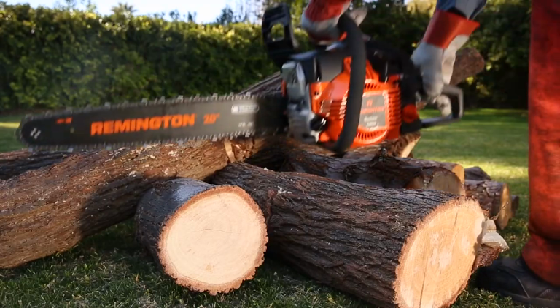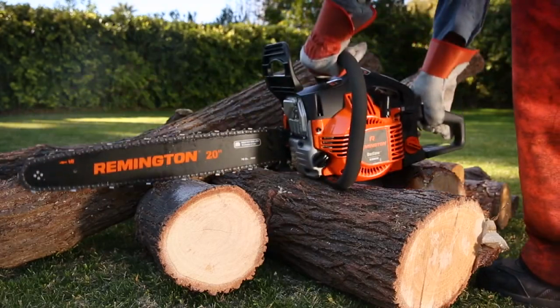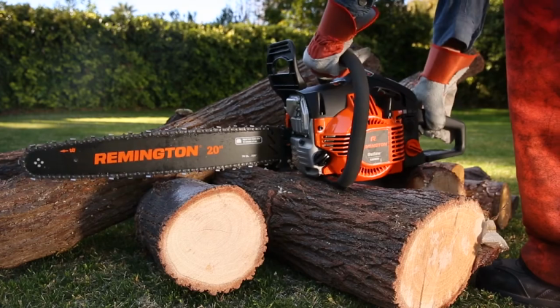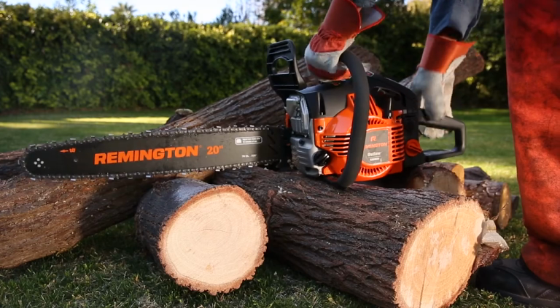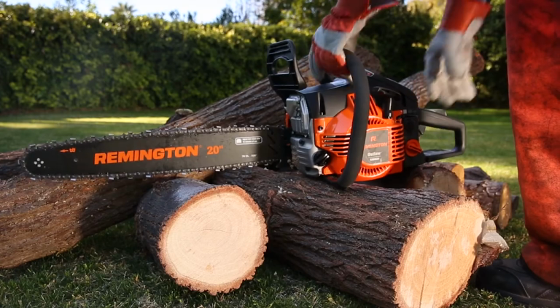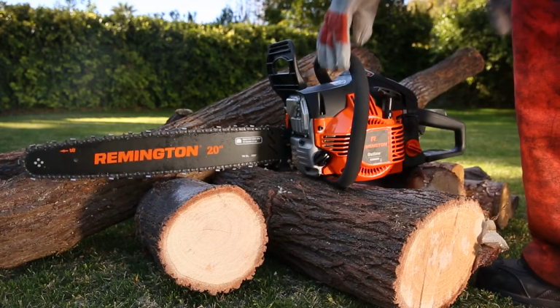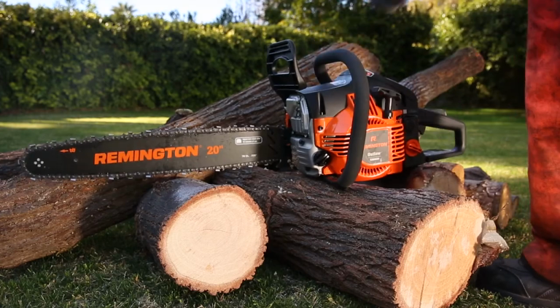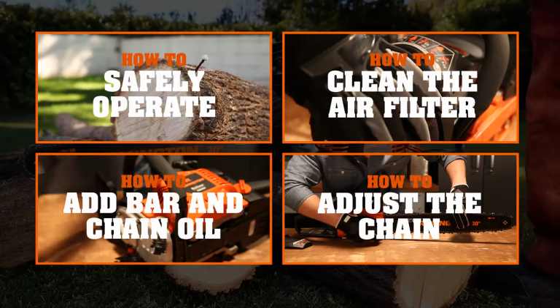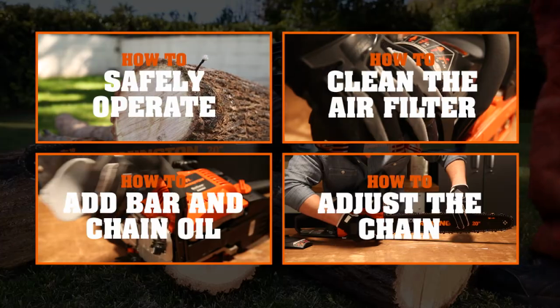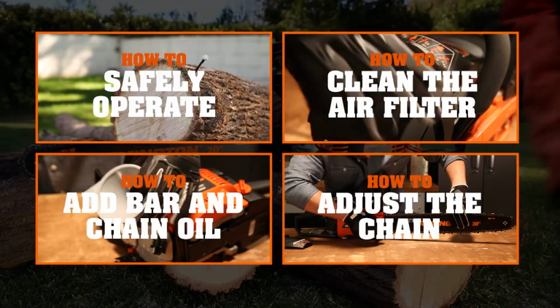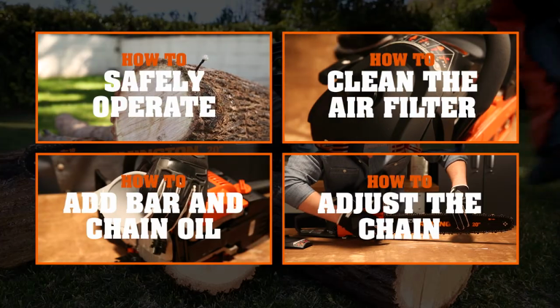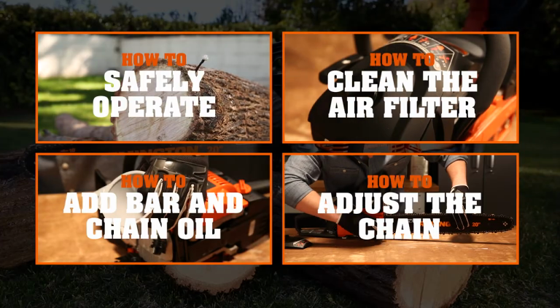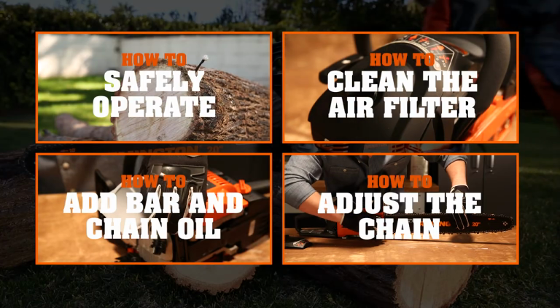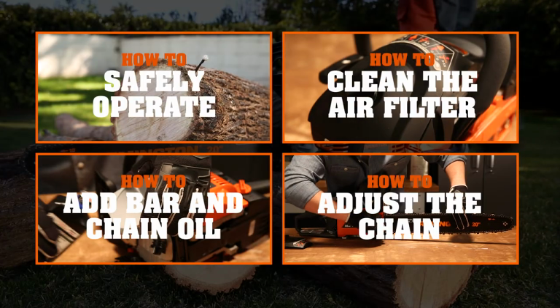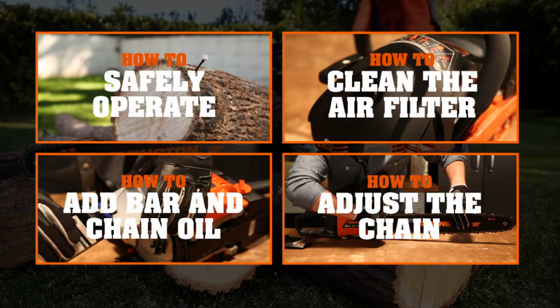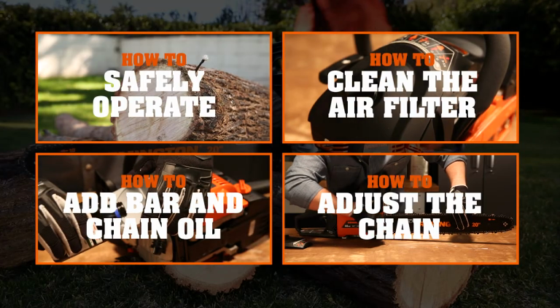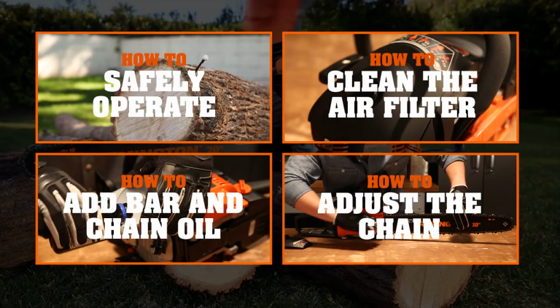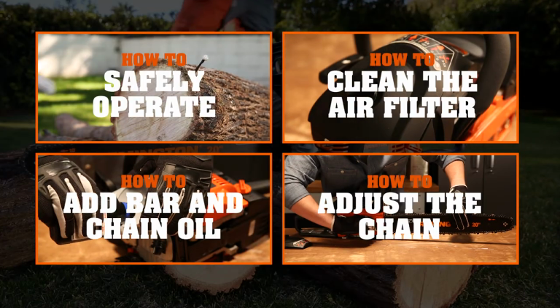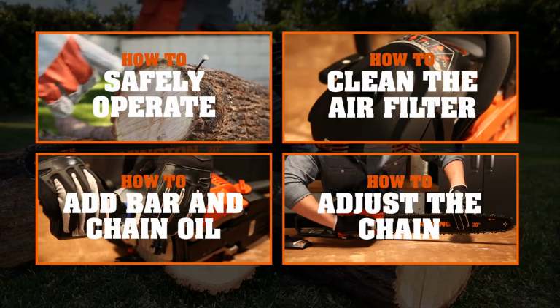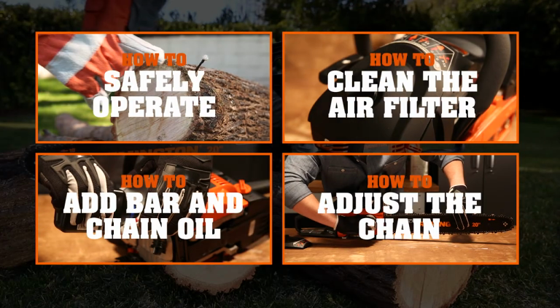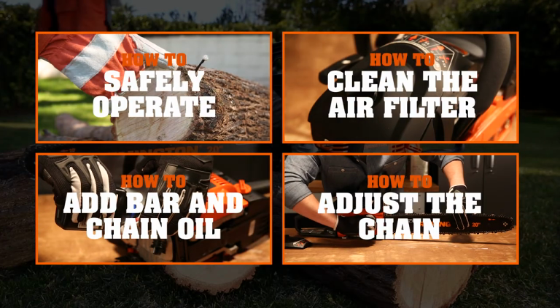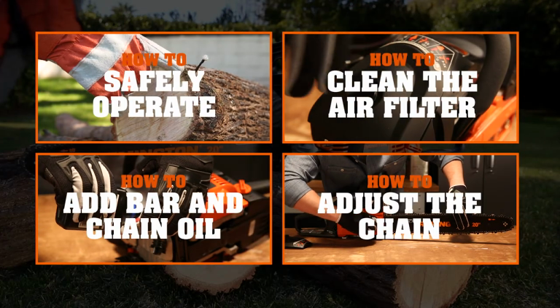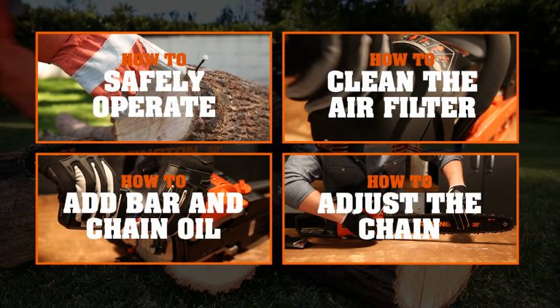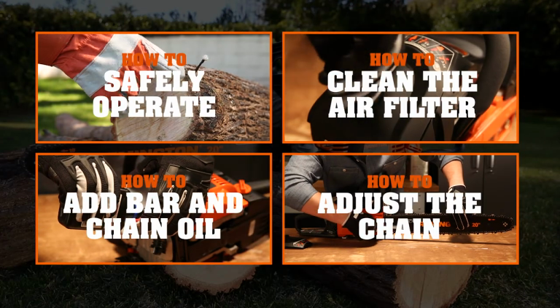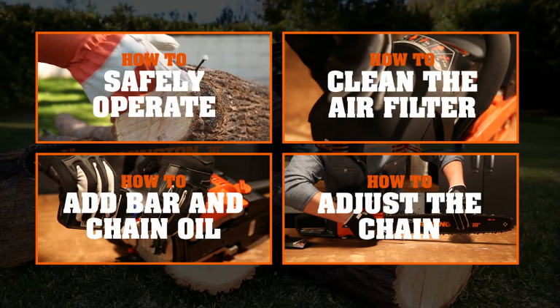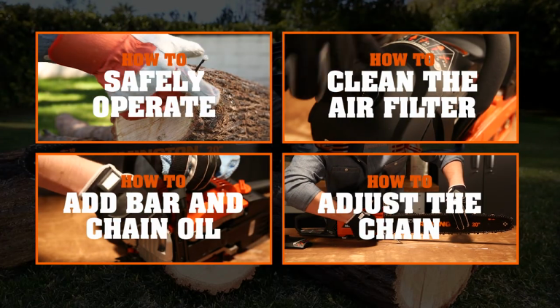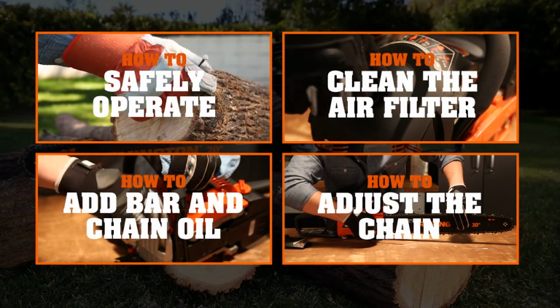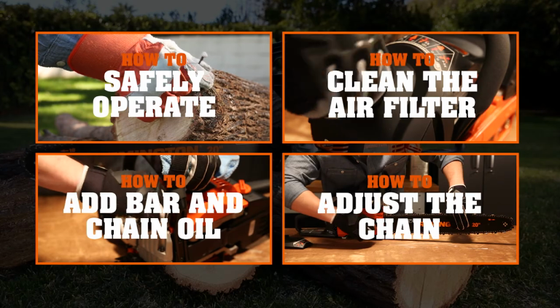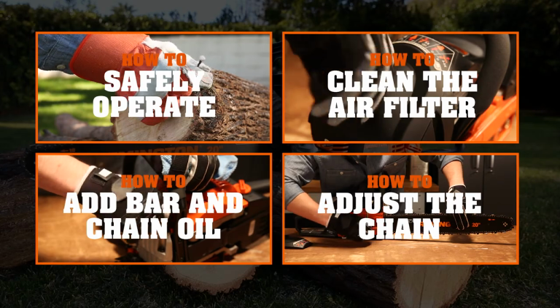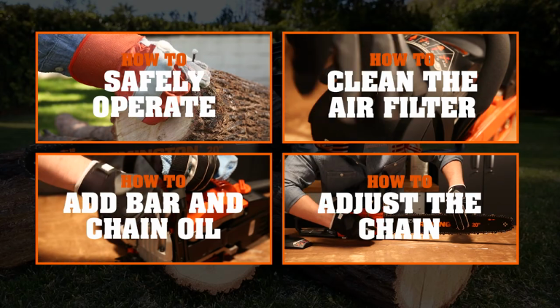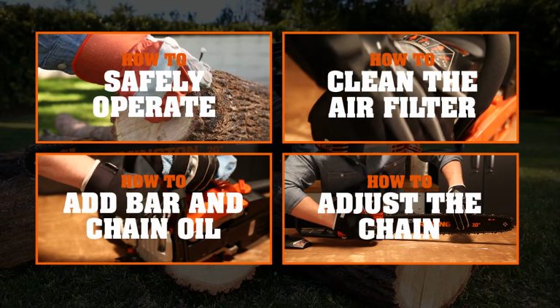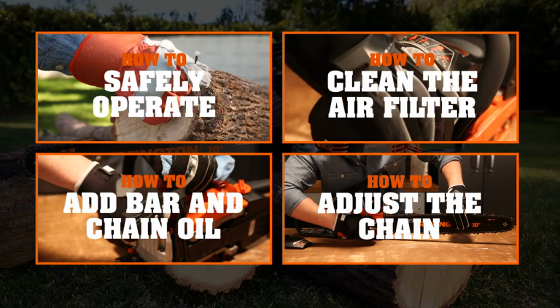Well, that covers starting and stopping. Now if you want to know more about operating and maintaining your chainsaw, try one of these.